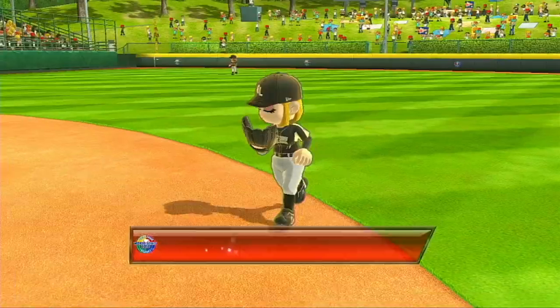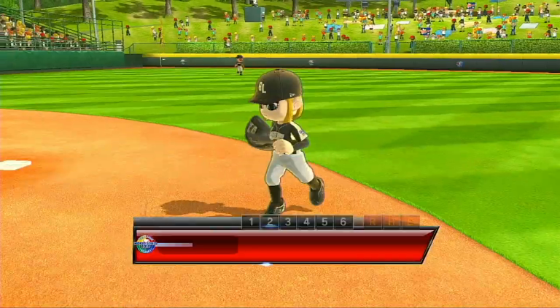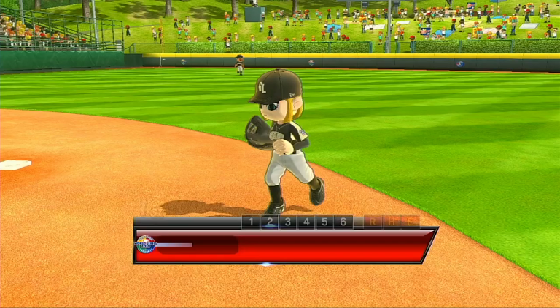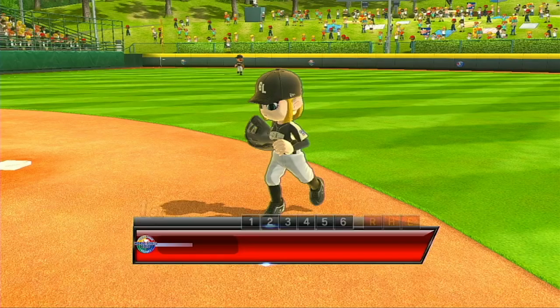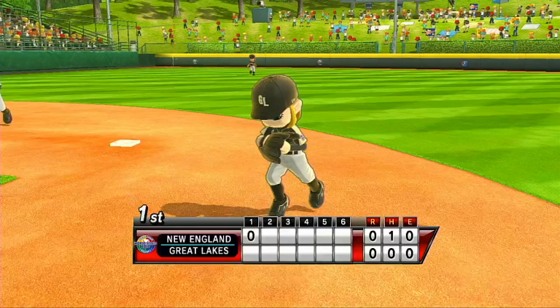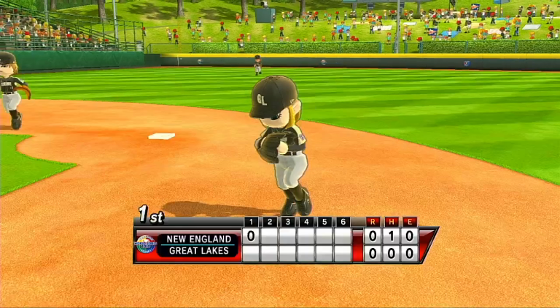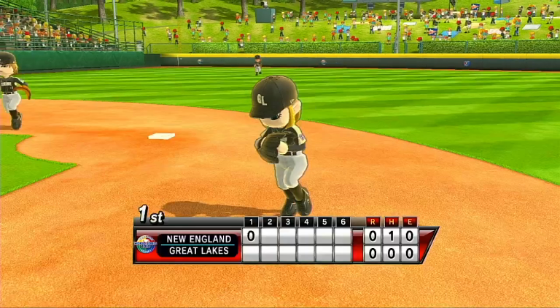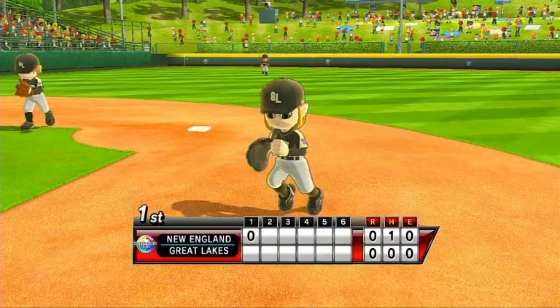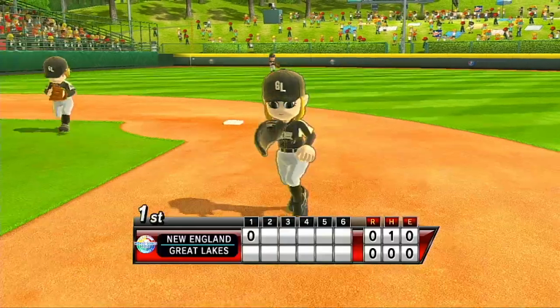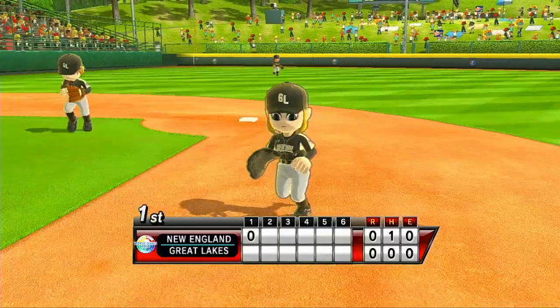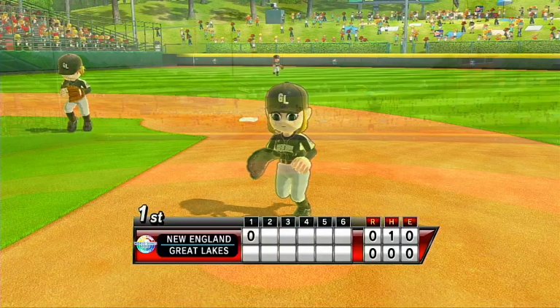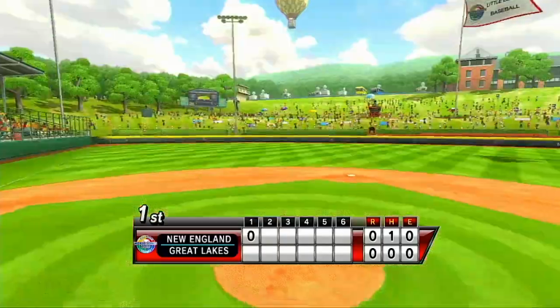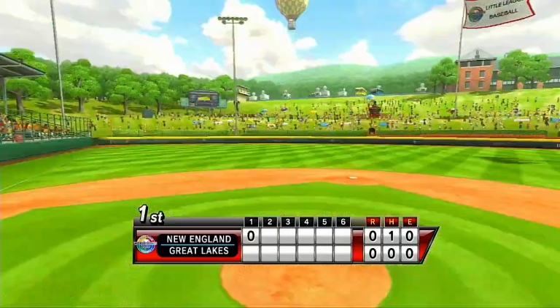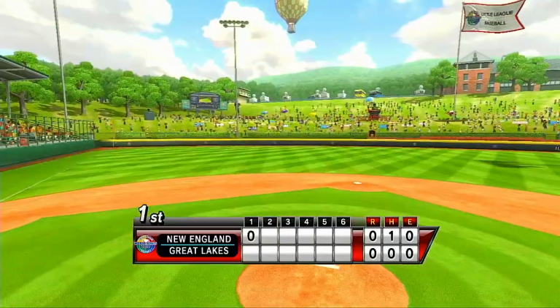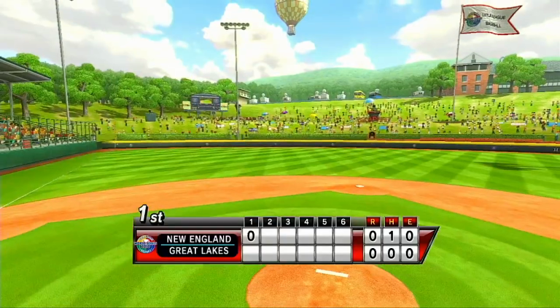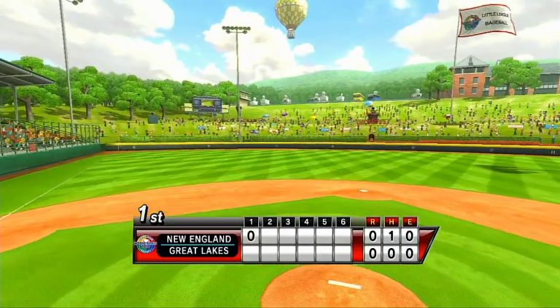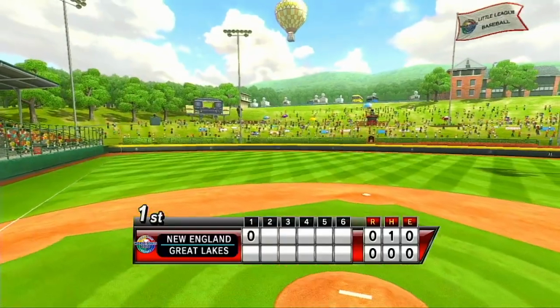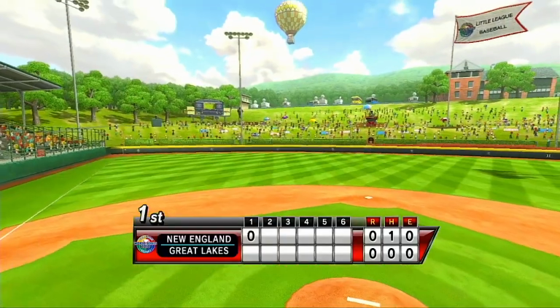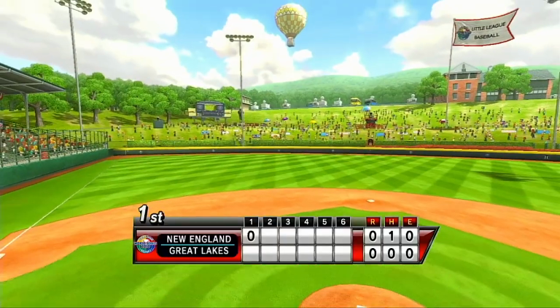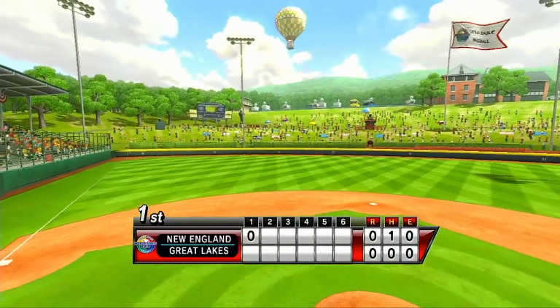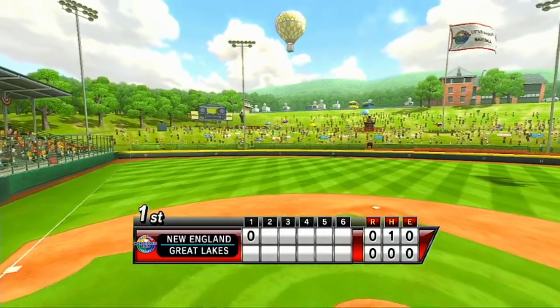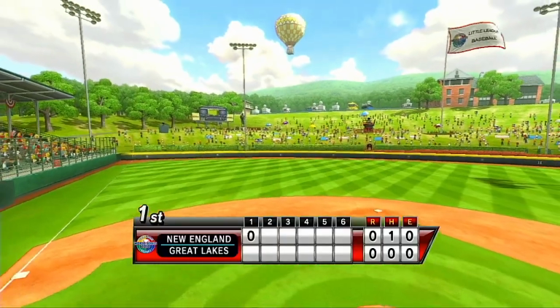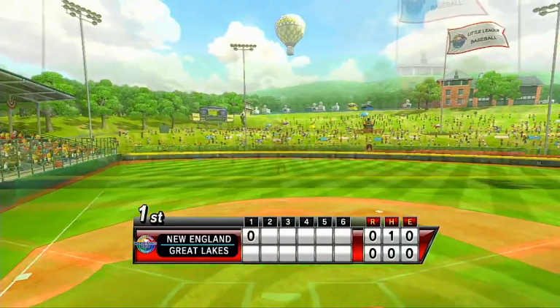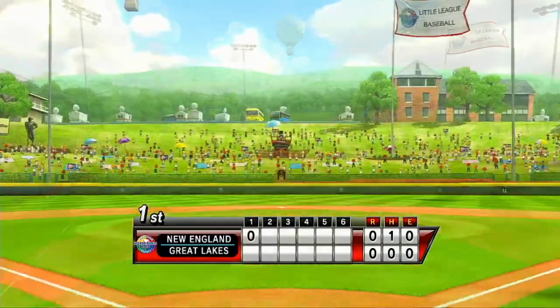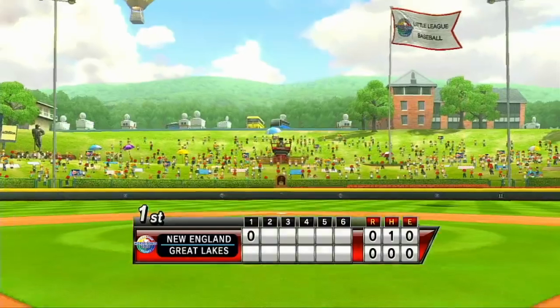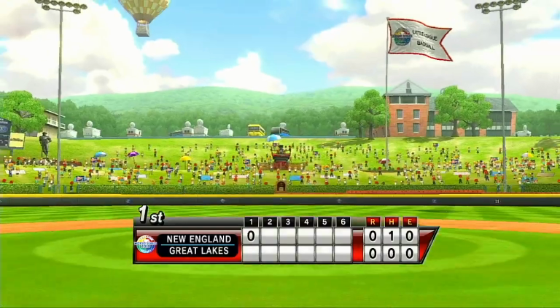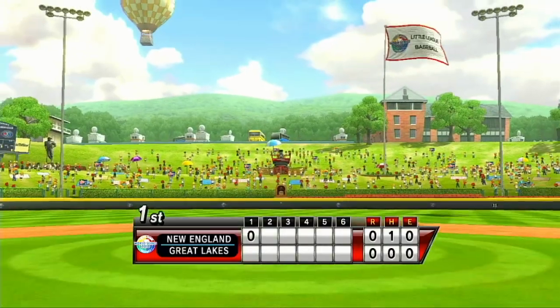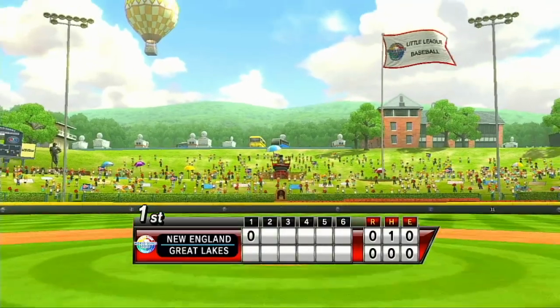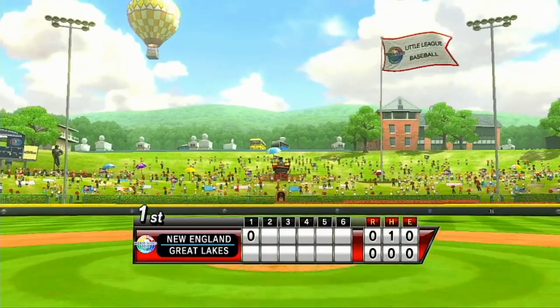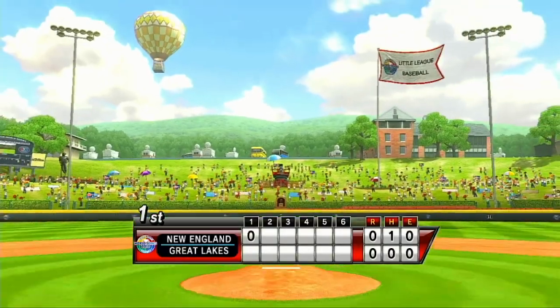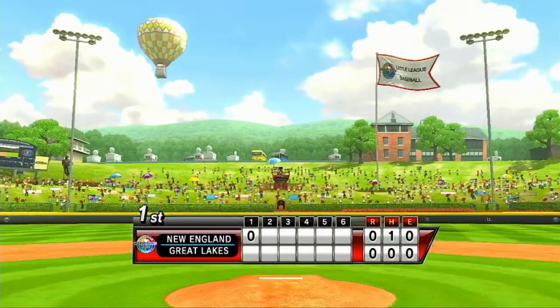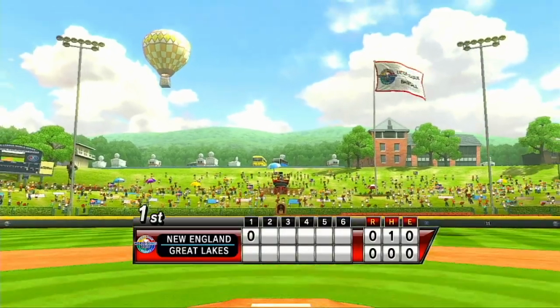Maybe it begins with the lore of the bubblegum card, but whatever magic brings these kids to this game, it's worked for generations.